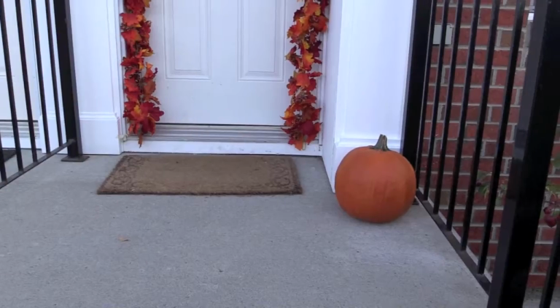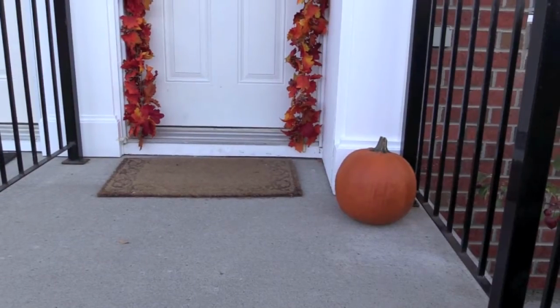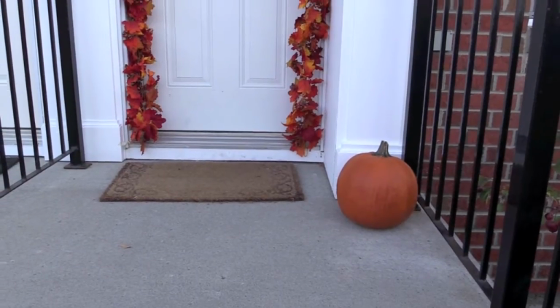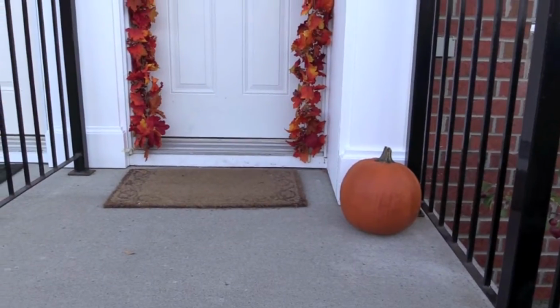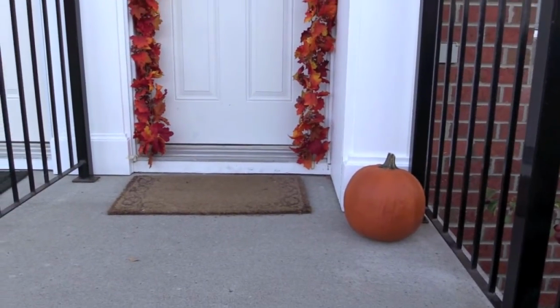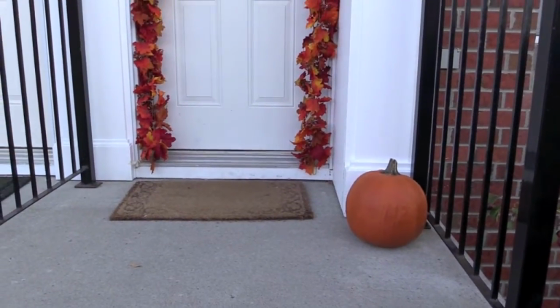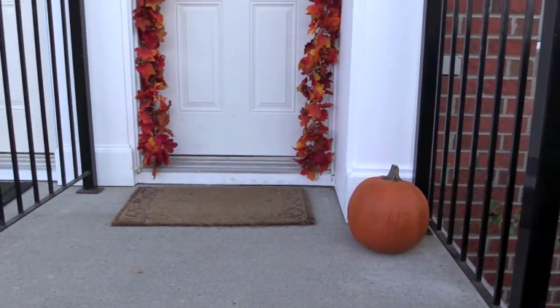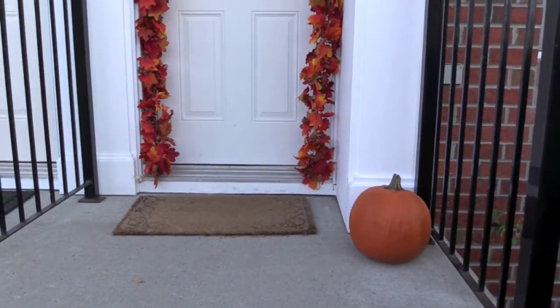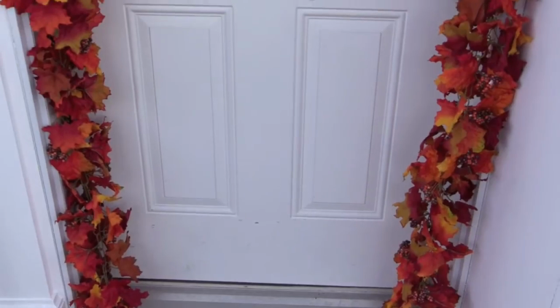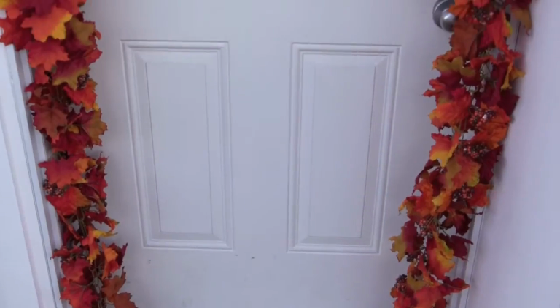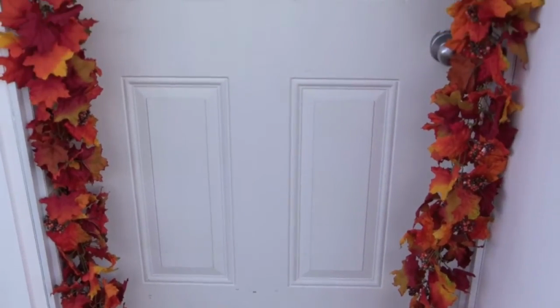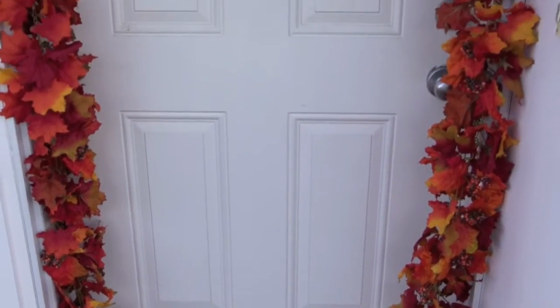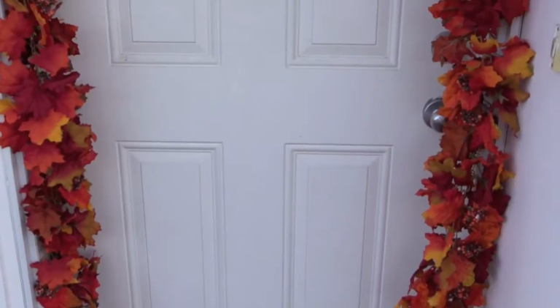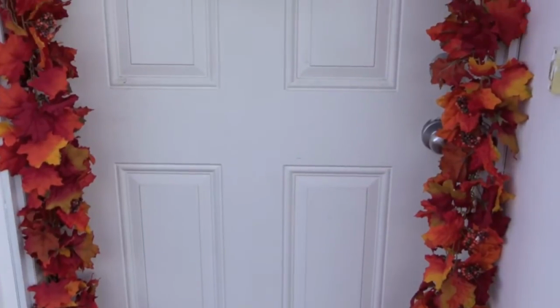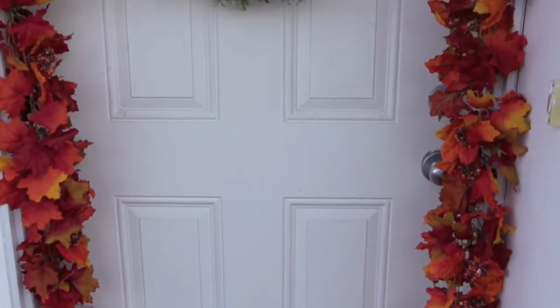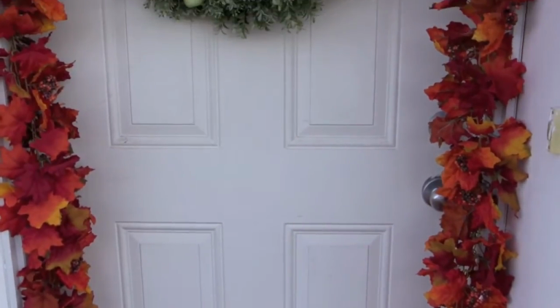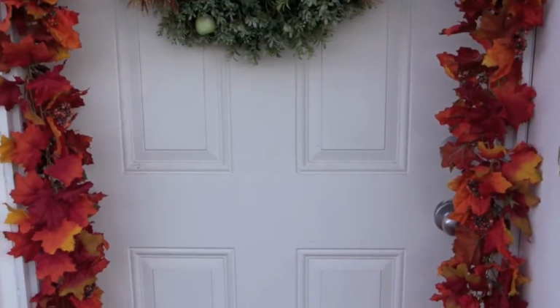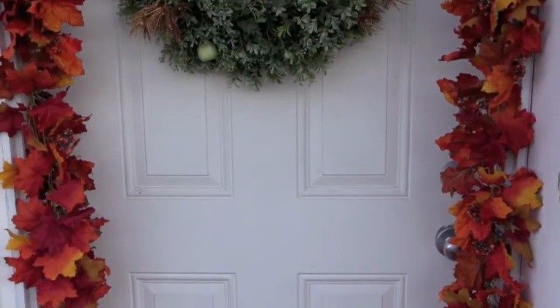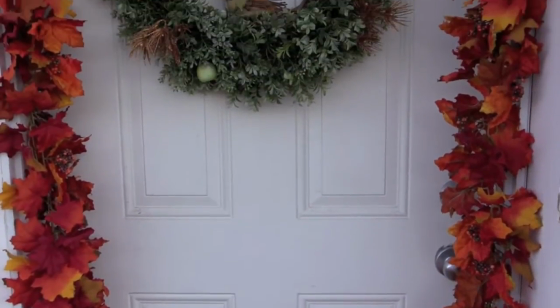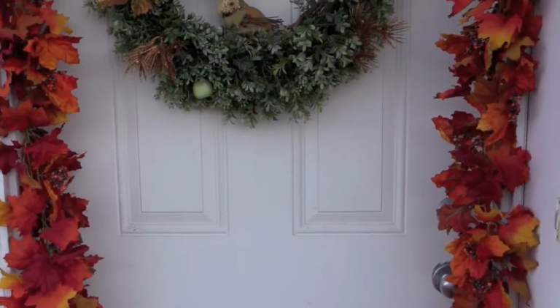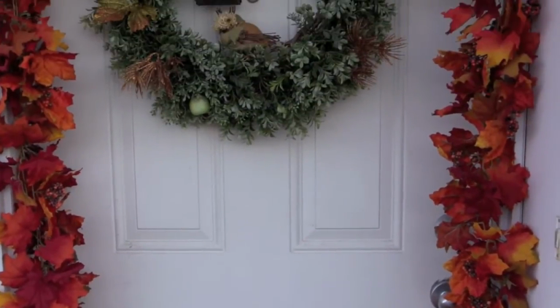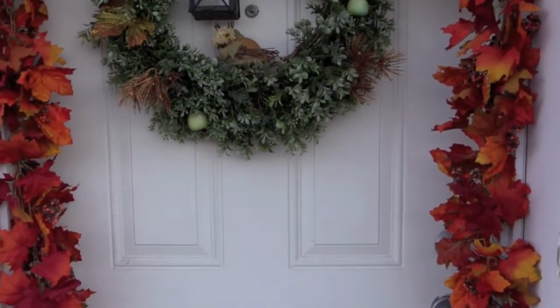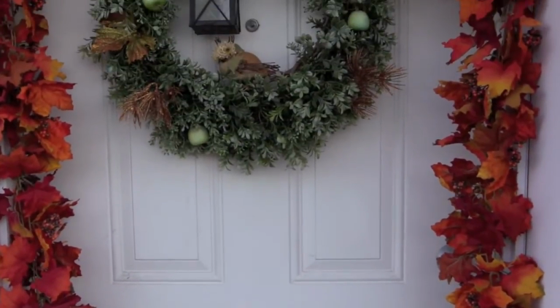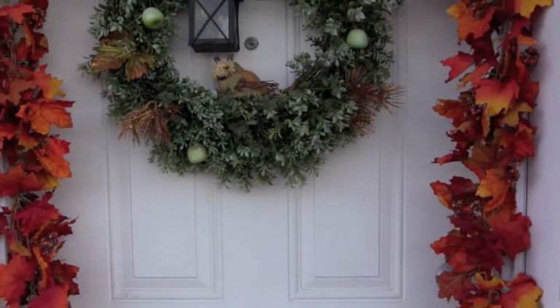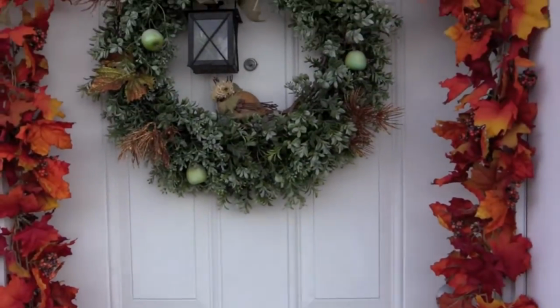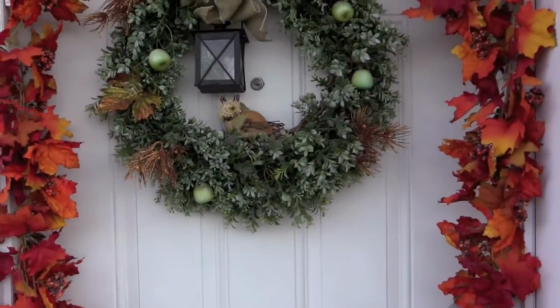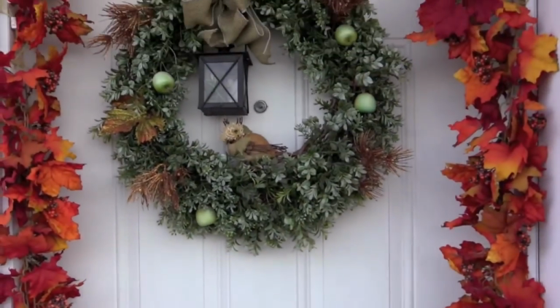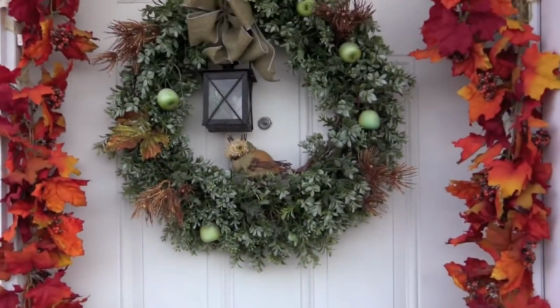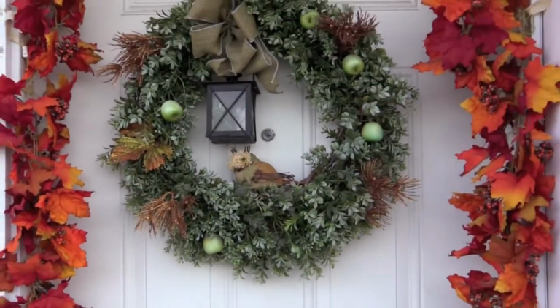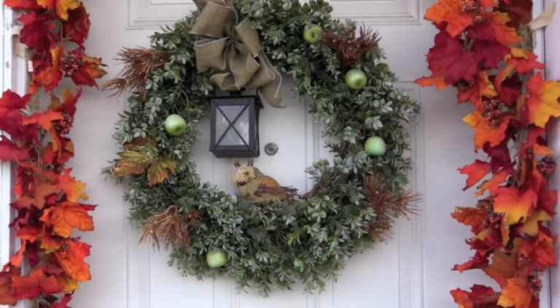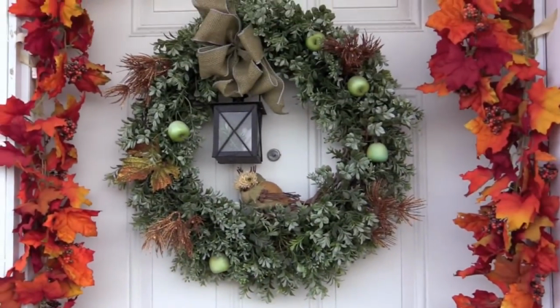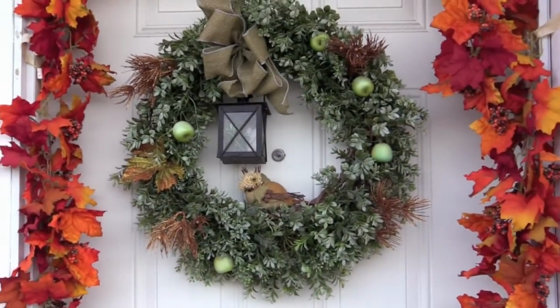I got our pumpkin from Safeway. A string of leaves and all of the tiny pieces on the wreath I purchased at Michaels. I interchange these seasonally with the same wreath.